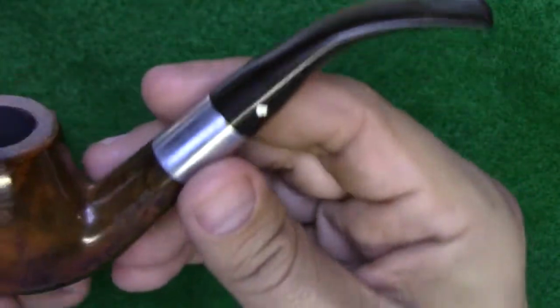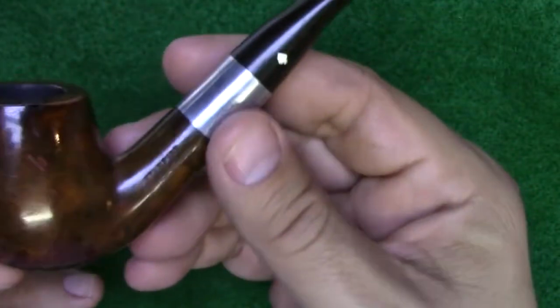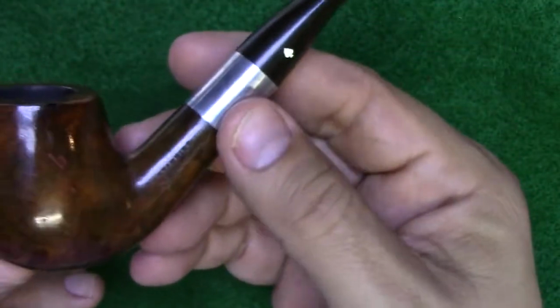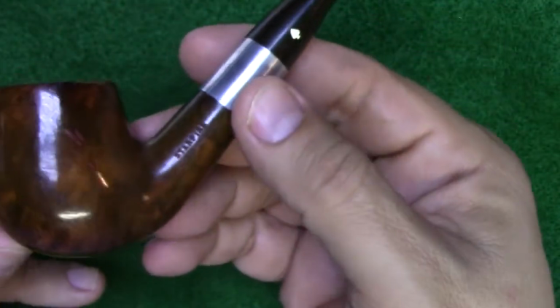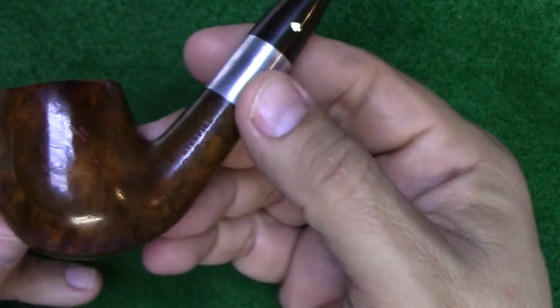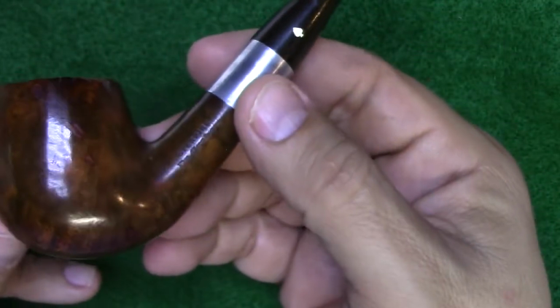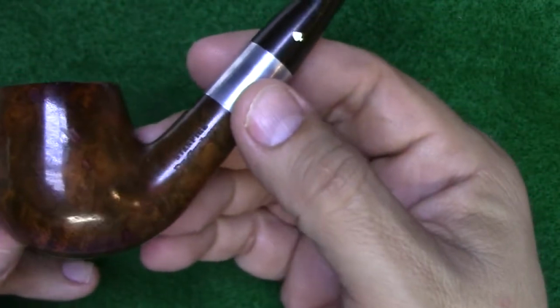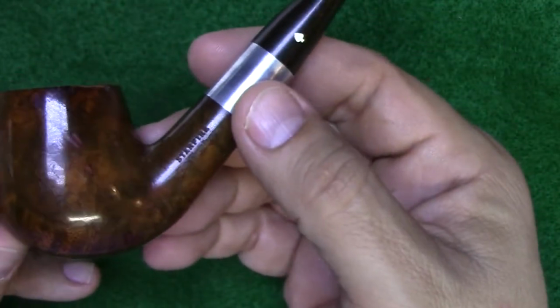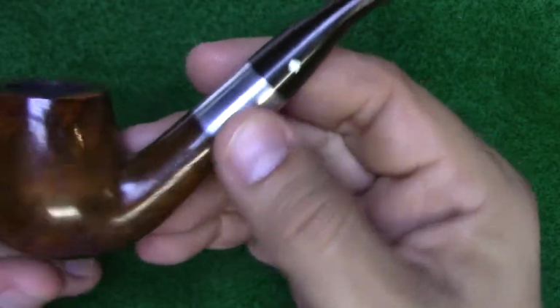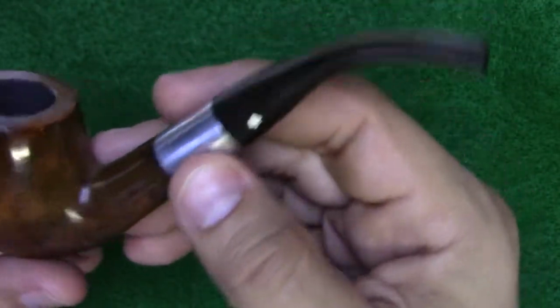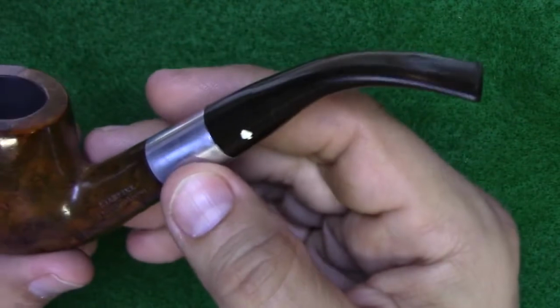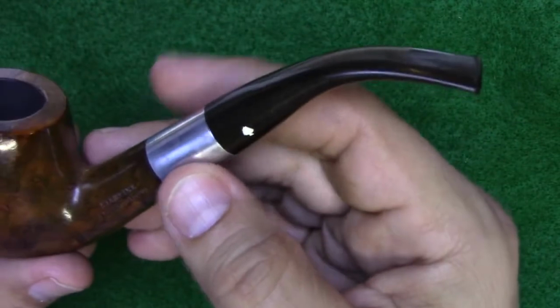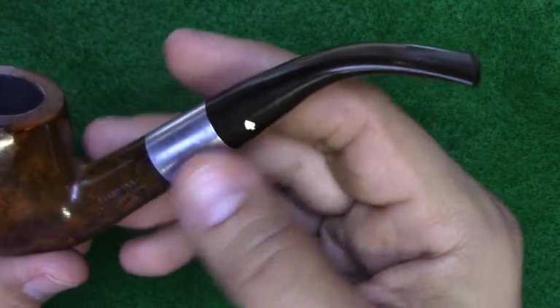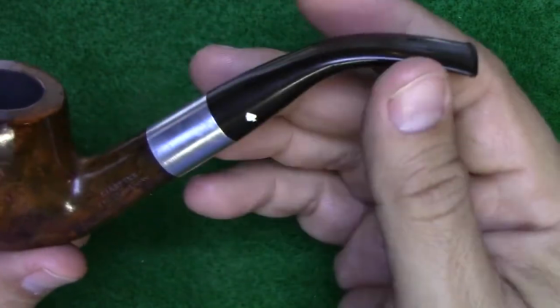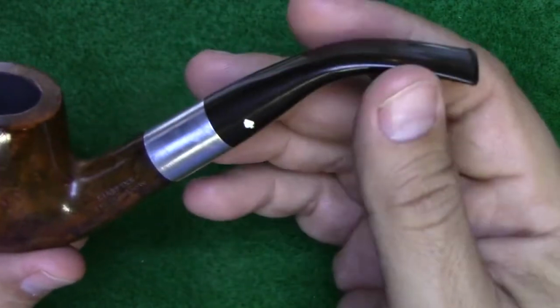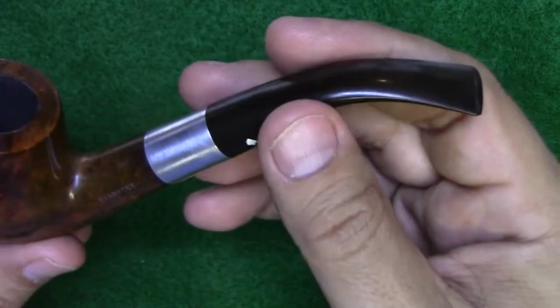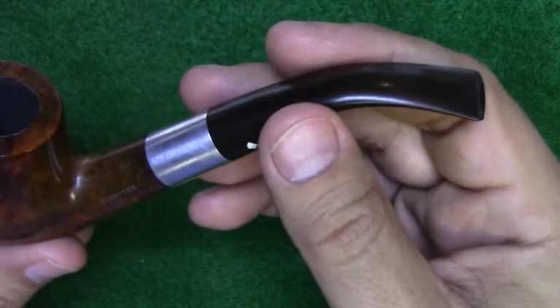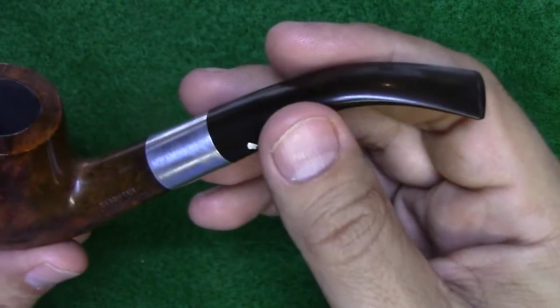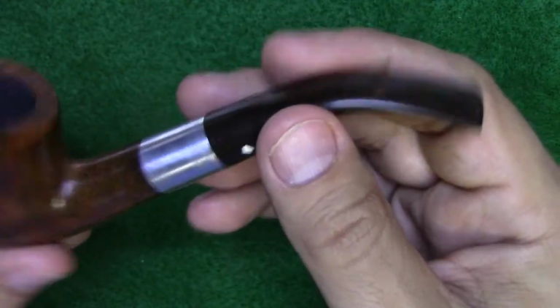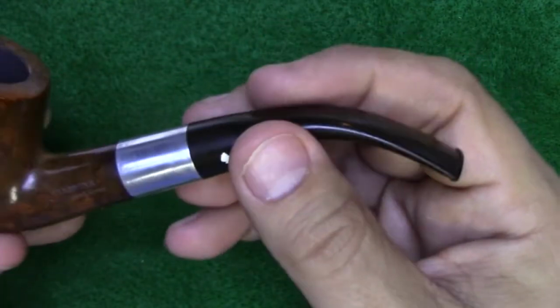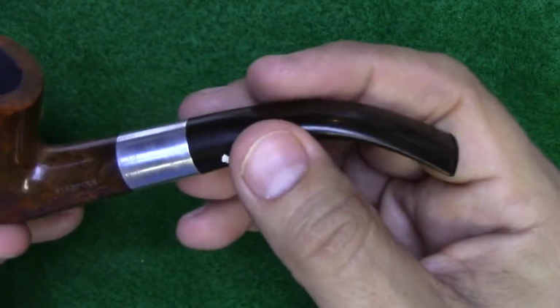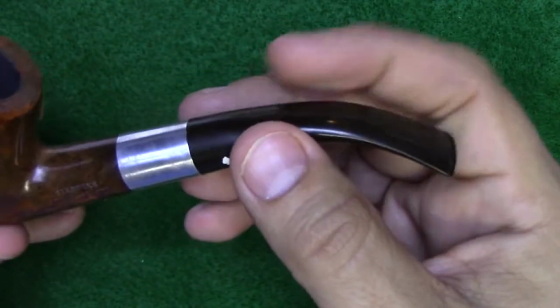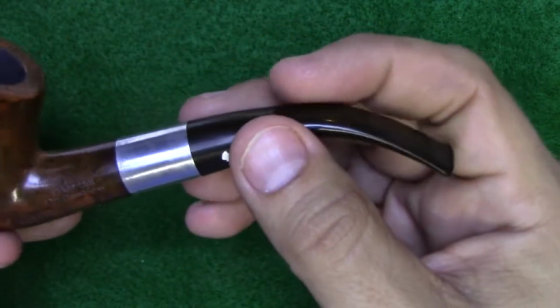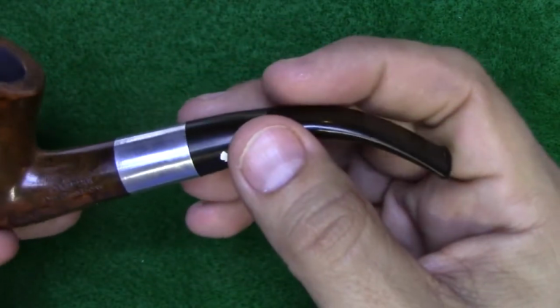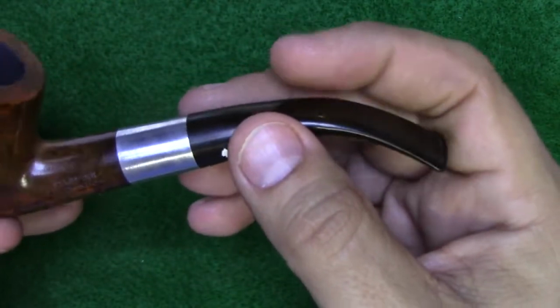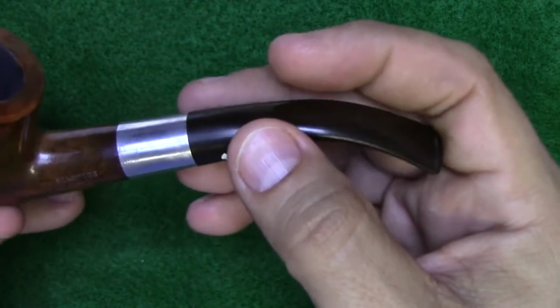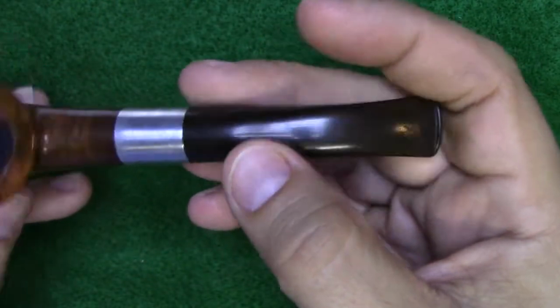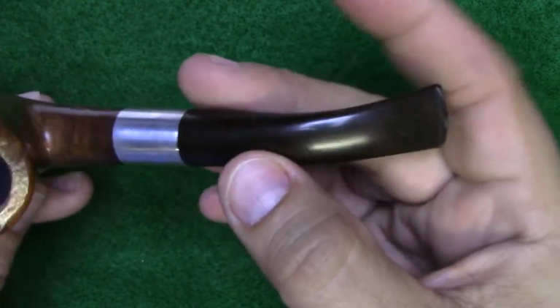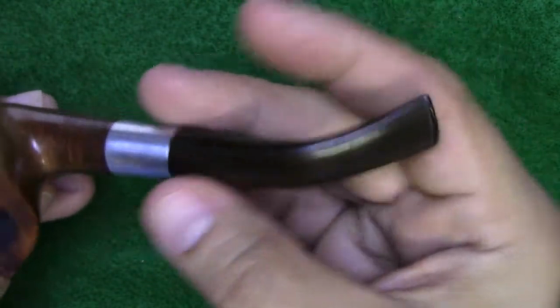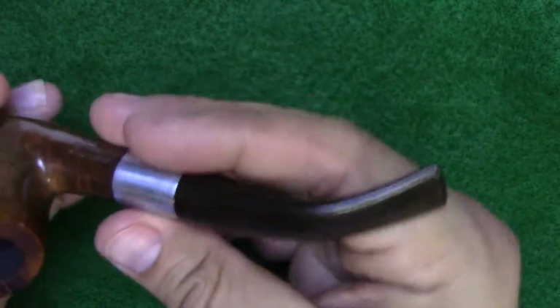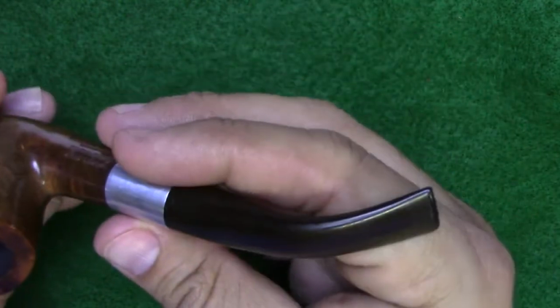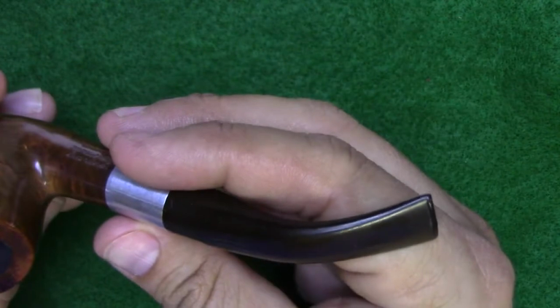It has a perfectly clean stinger. I put a pipe cleaner through it and nothing comes out — it's like a new unsmoked pipe, with the exception of these minor imperfections in the bowl and a little bit of tooth chatter. I feel almost like somebody used this as a prop rather than as a smoking pipe, but it's in great shape.